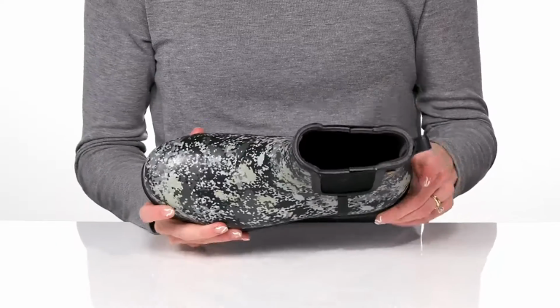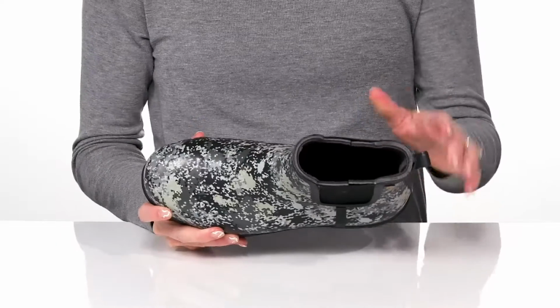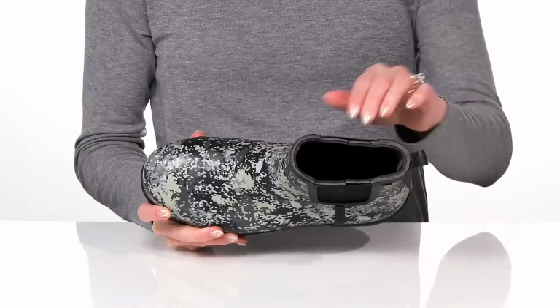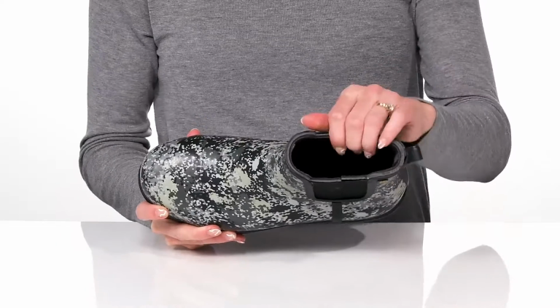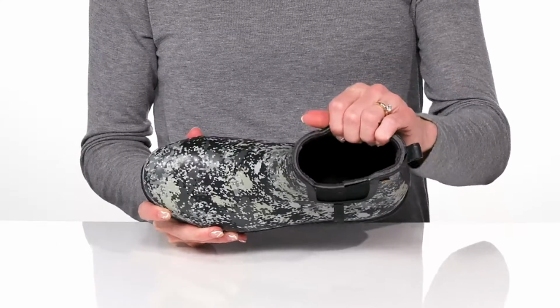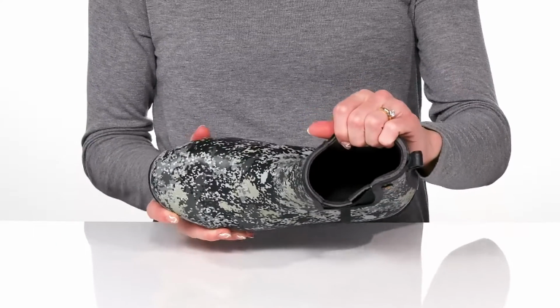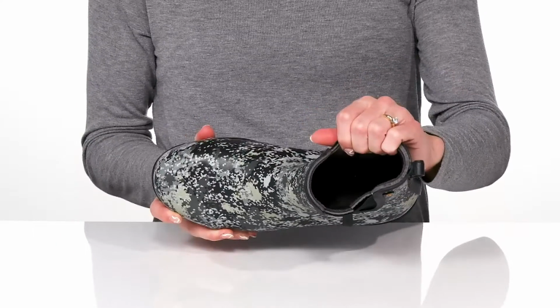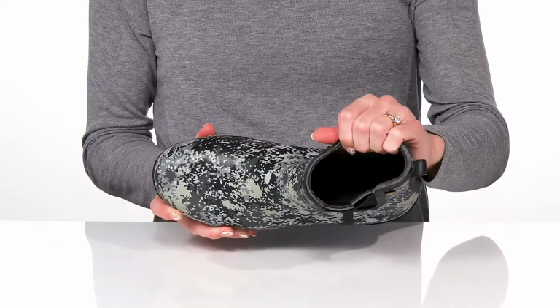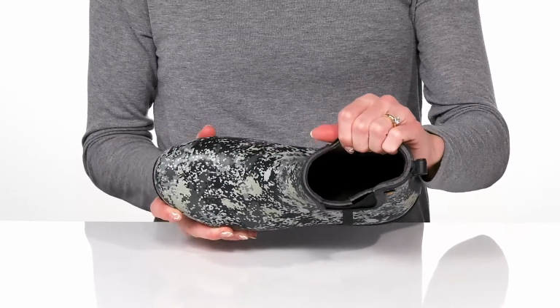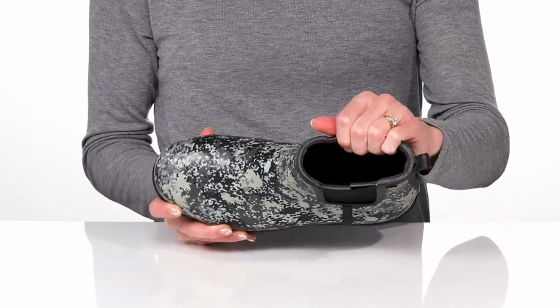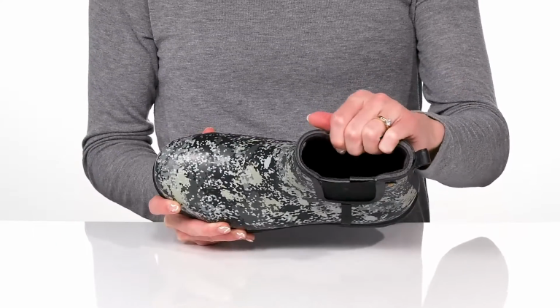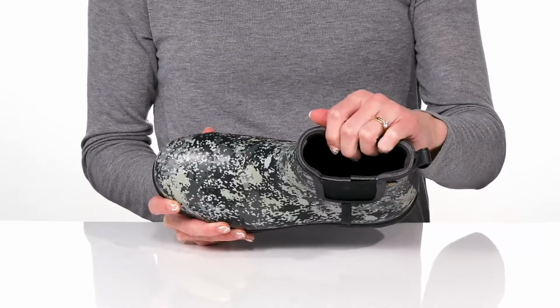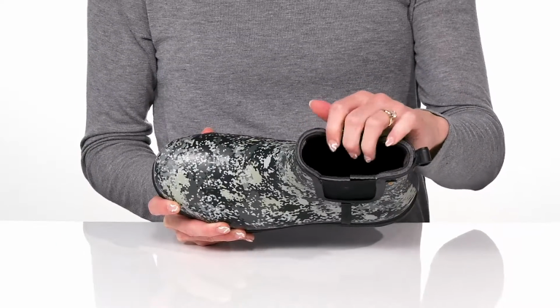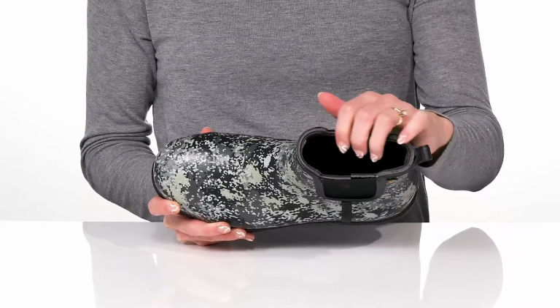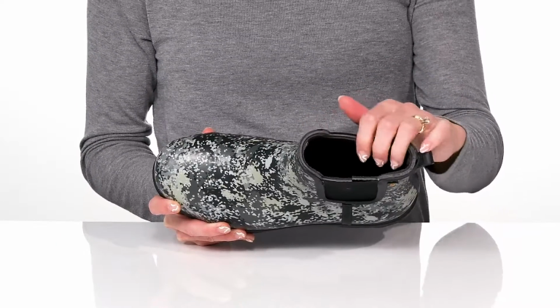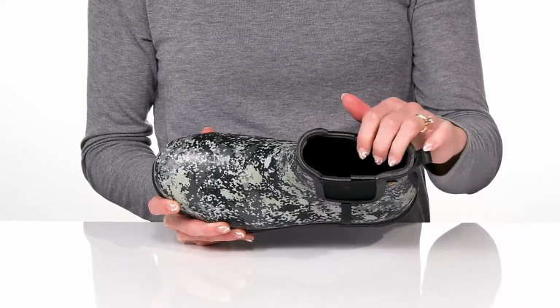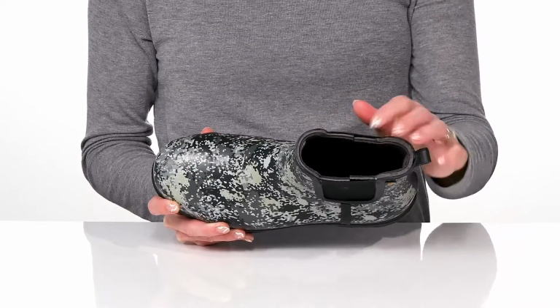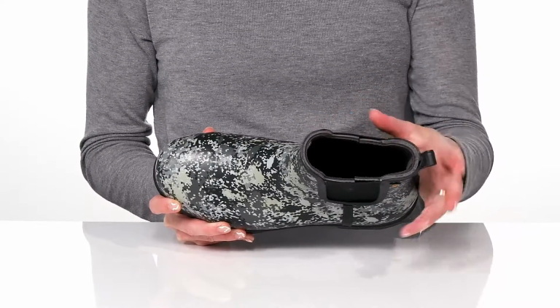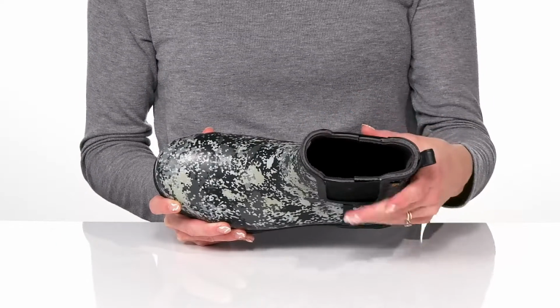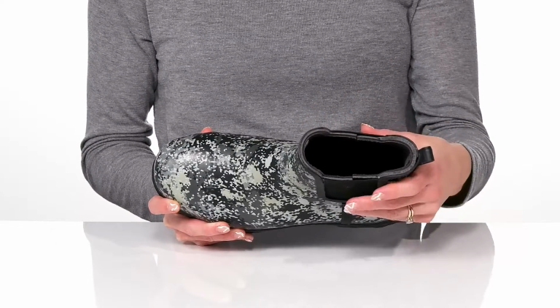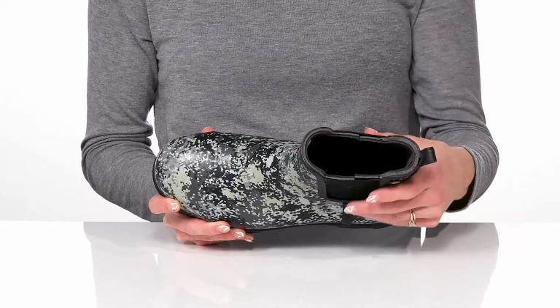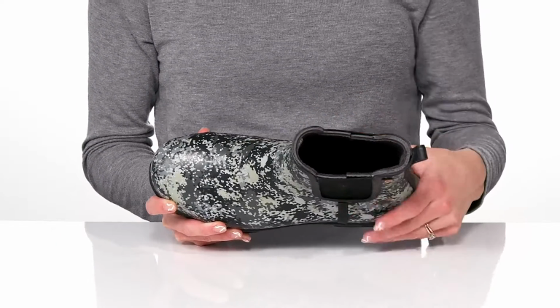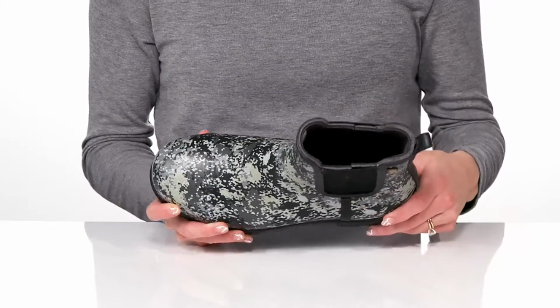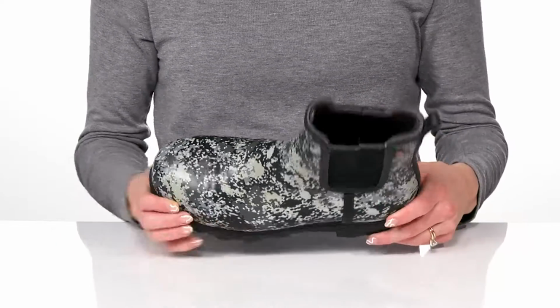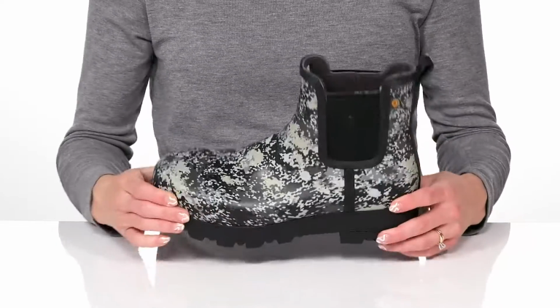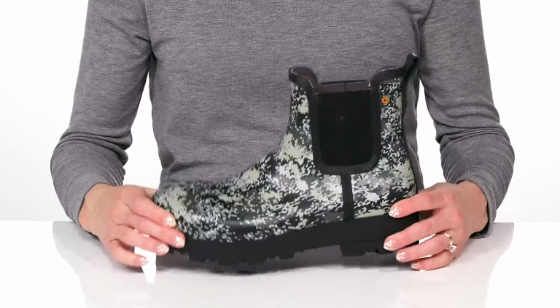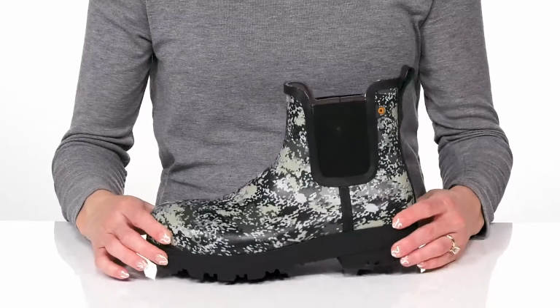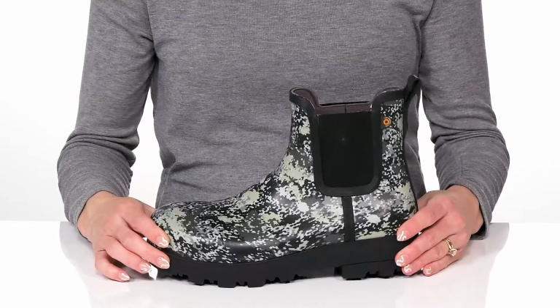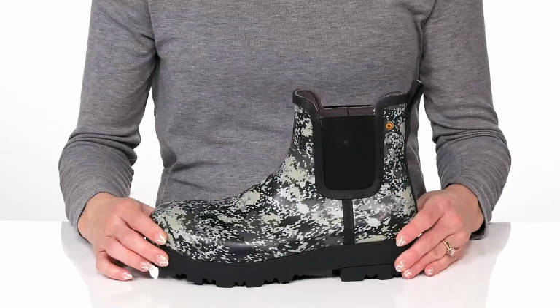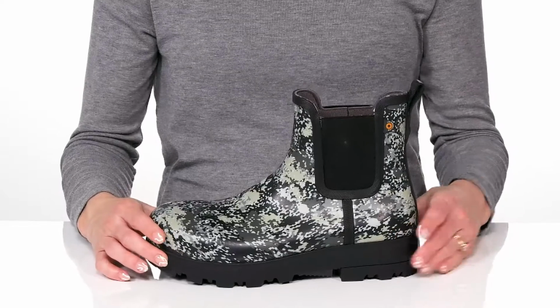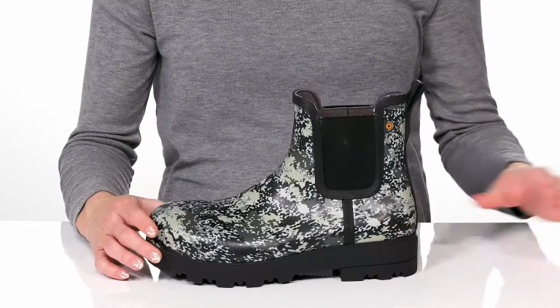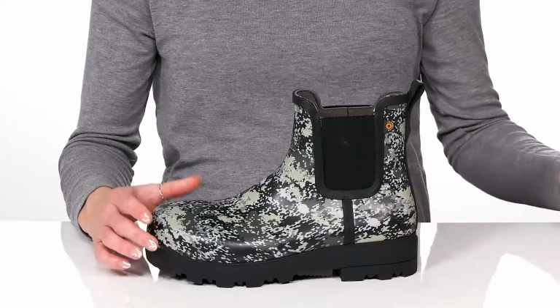These feature a mesh lining inside and they have odor control, so you won't have to worry about stinky feet.